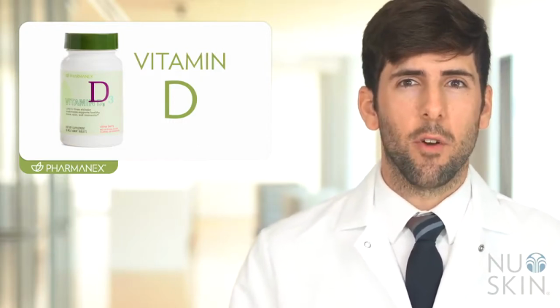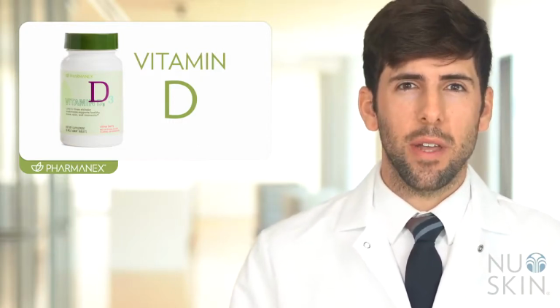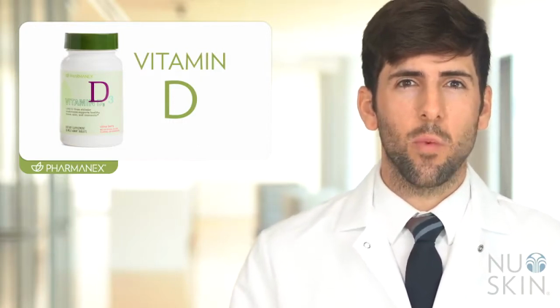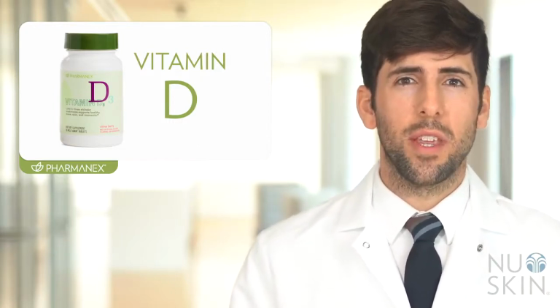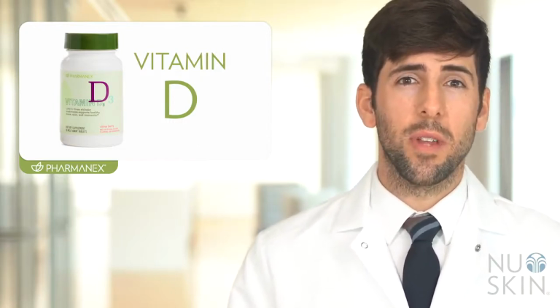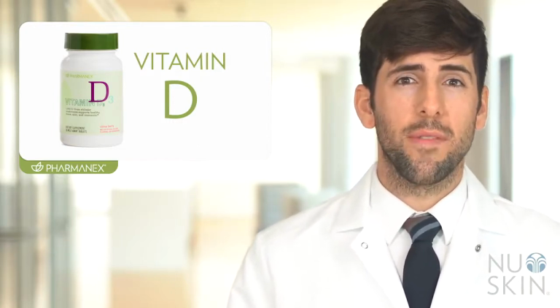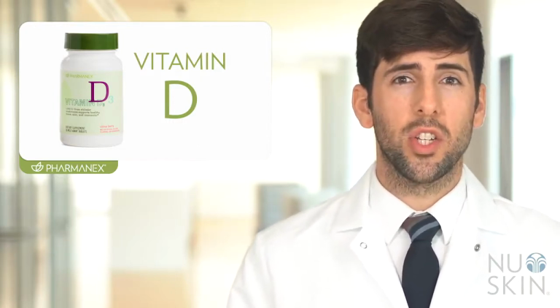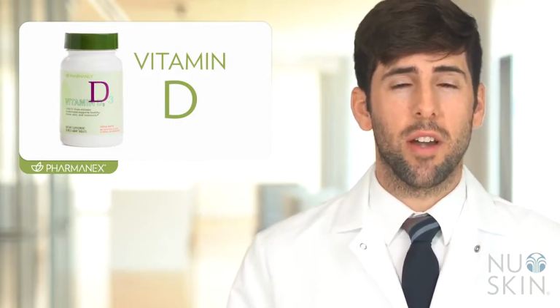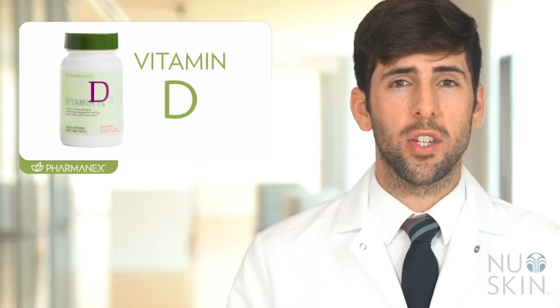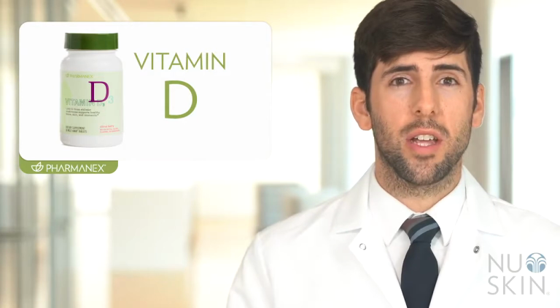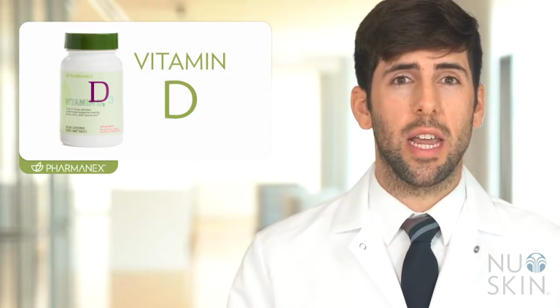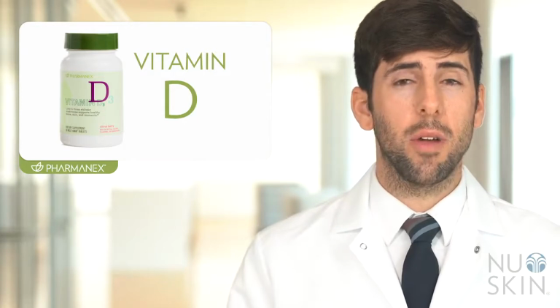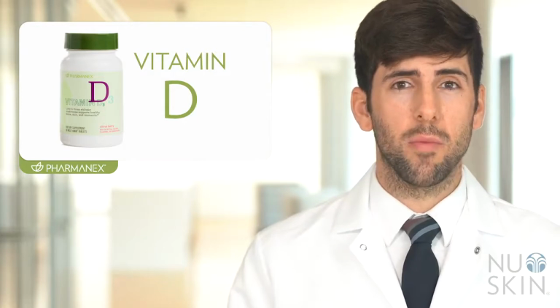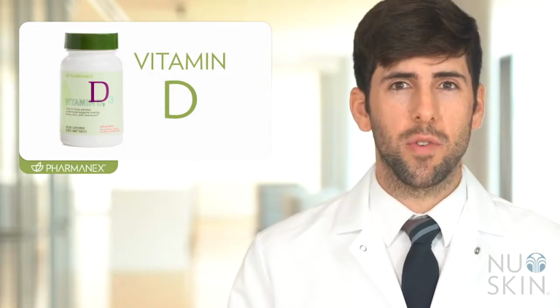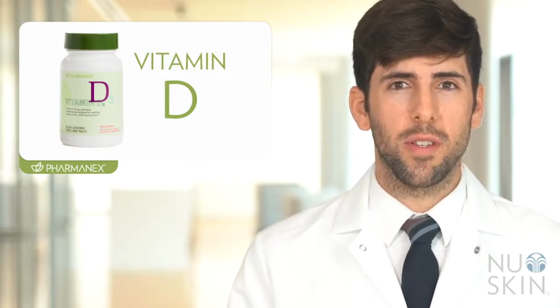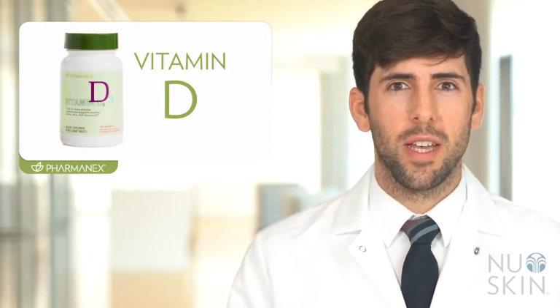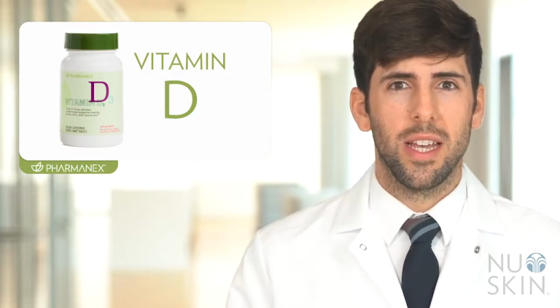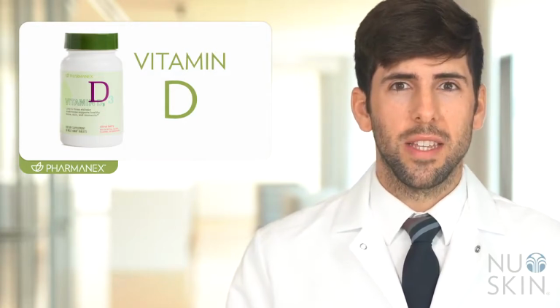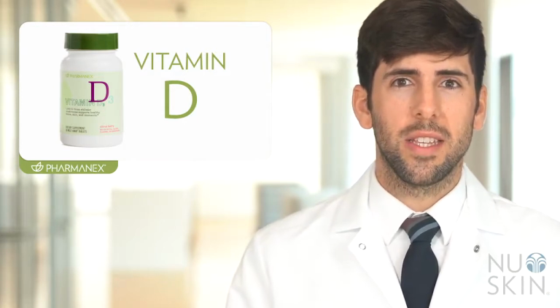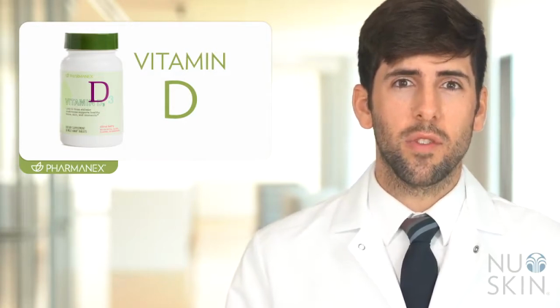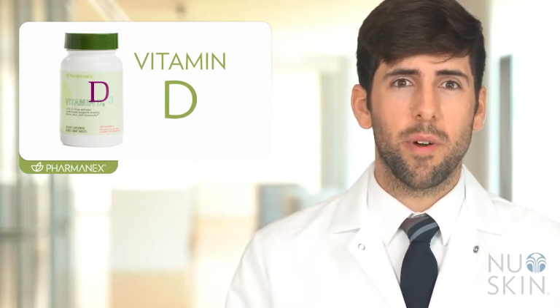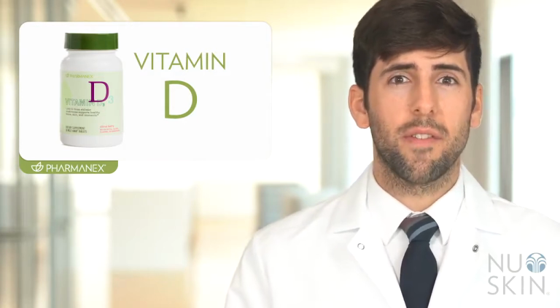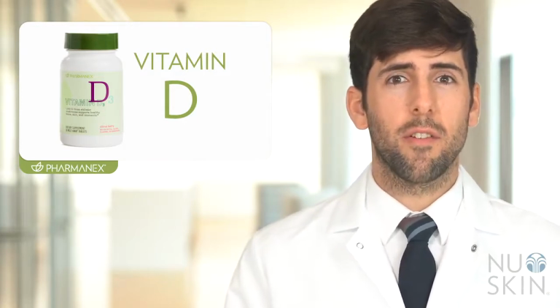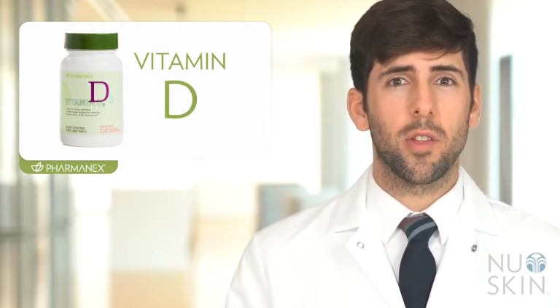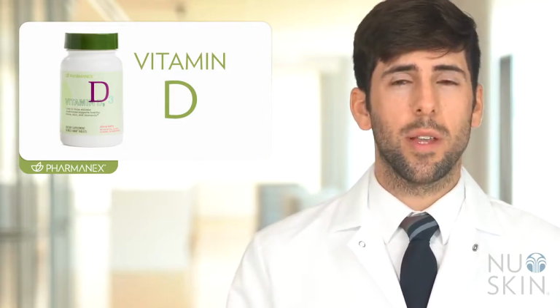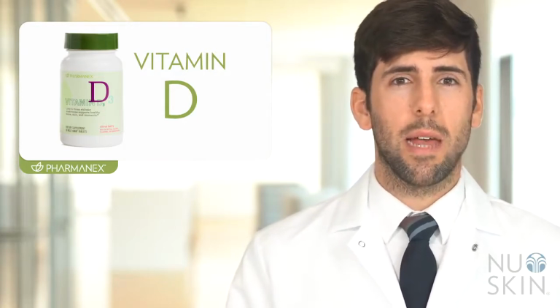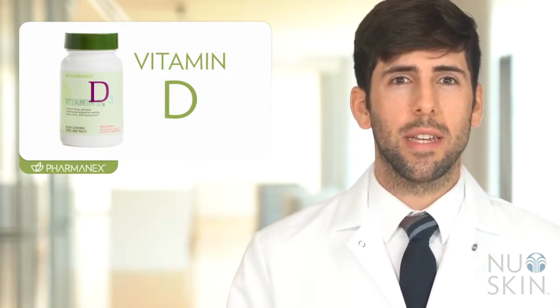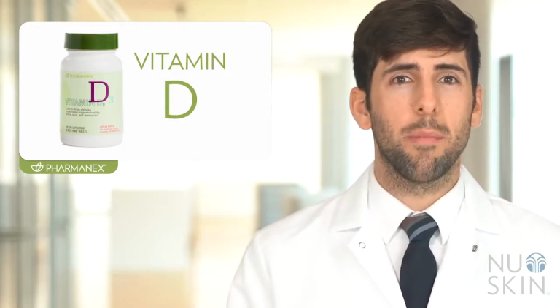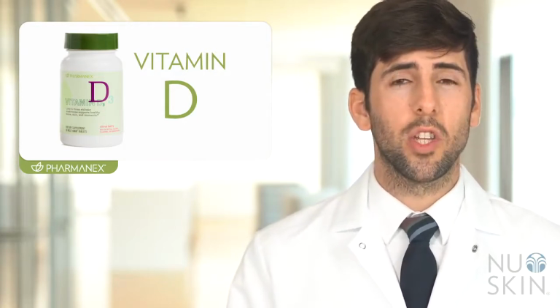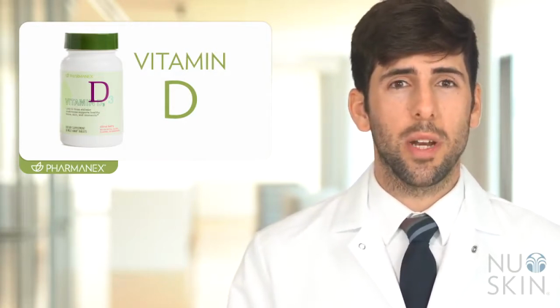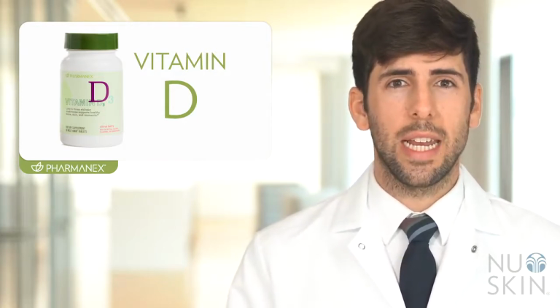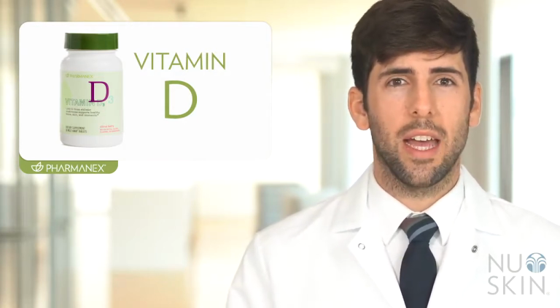Formulated with a unique vegetarian shiitake mushroom source, this citrus berry flavored melt-away tablet can be enjoyed anytime.